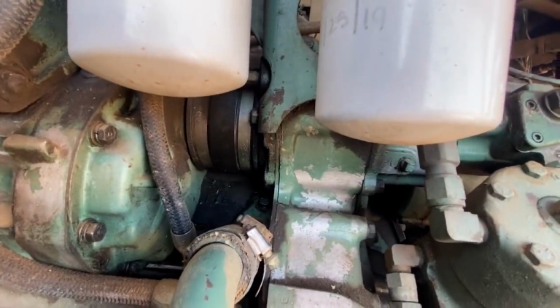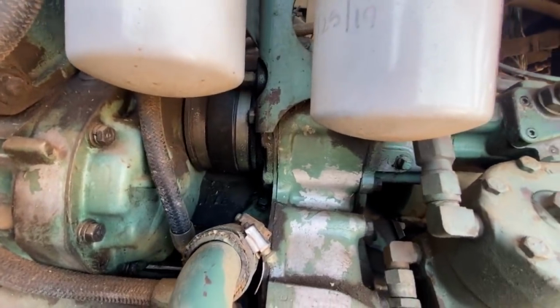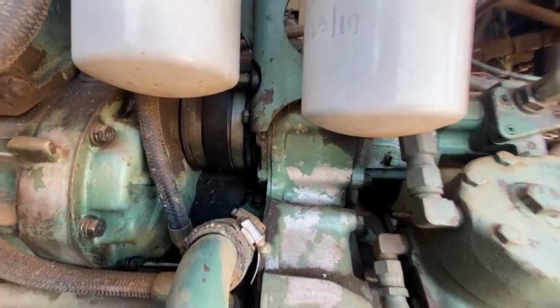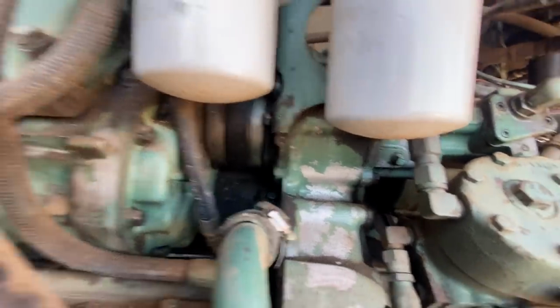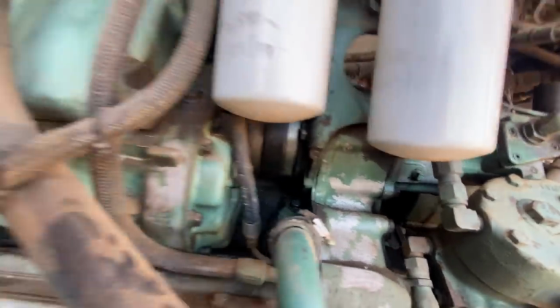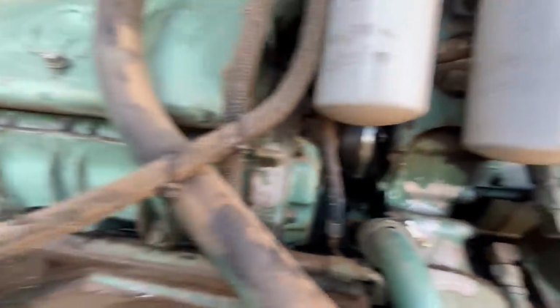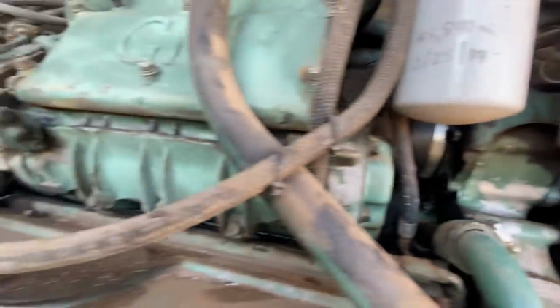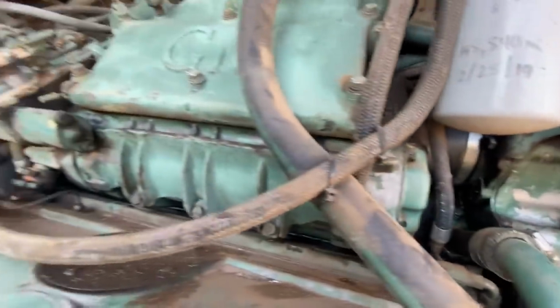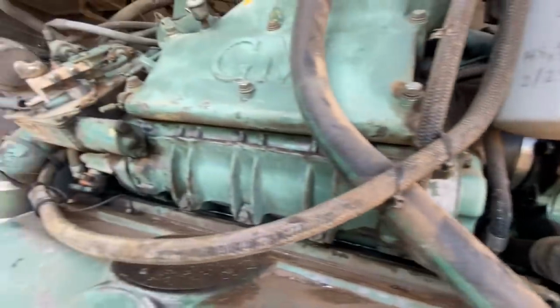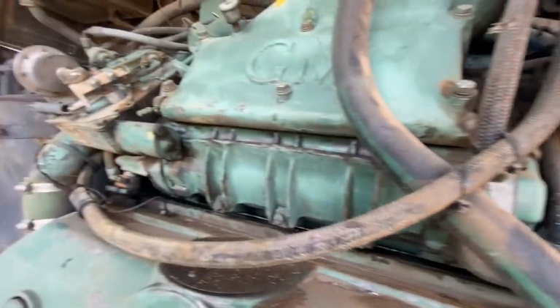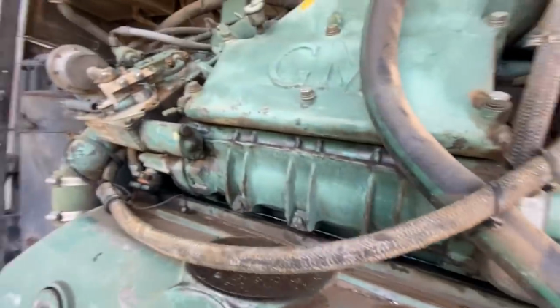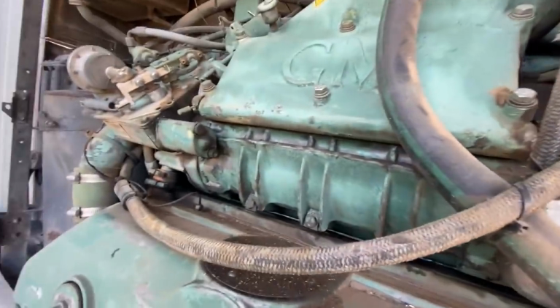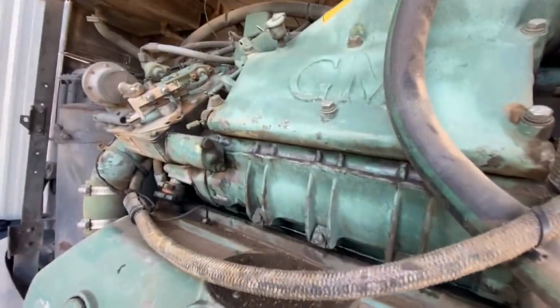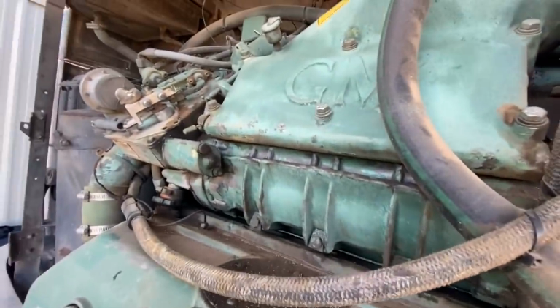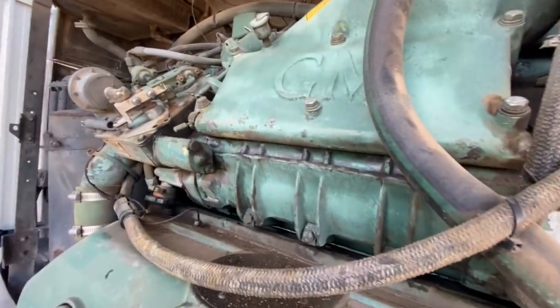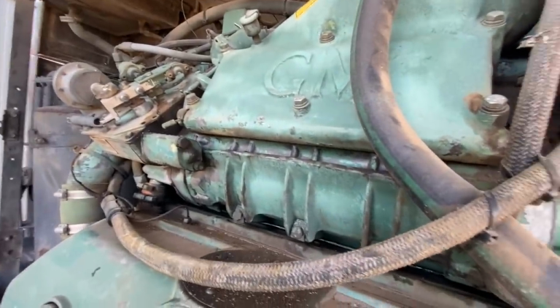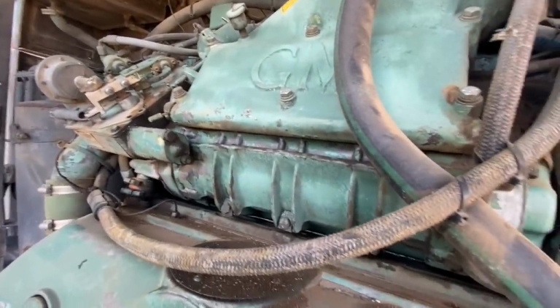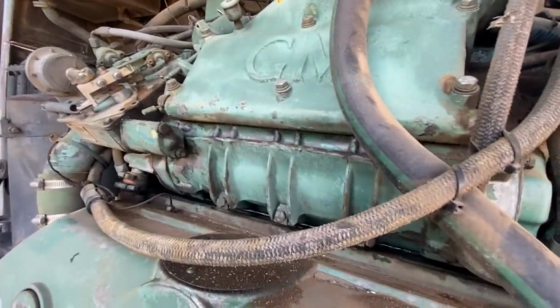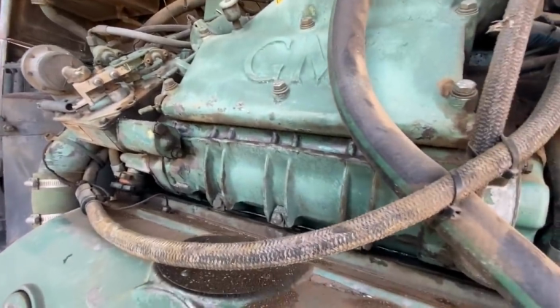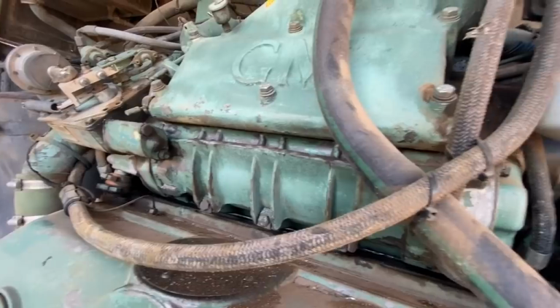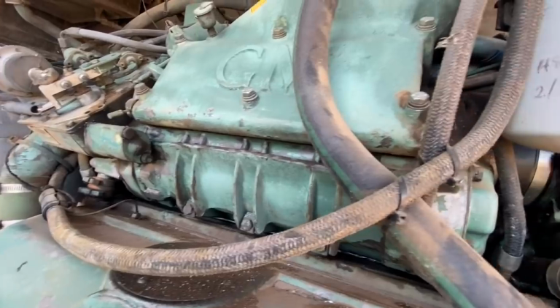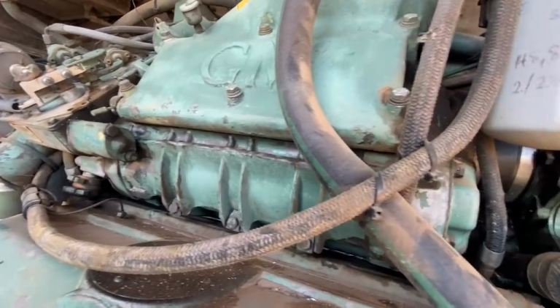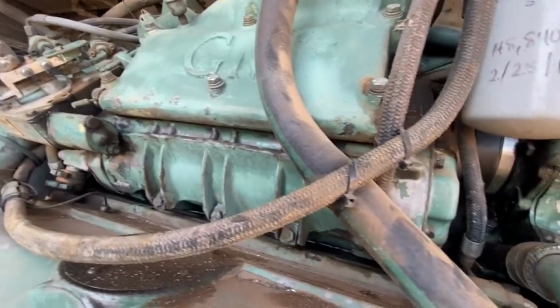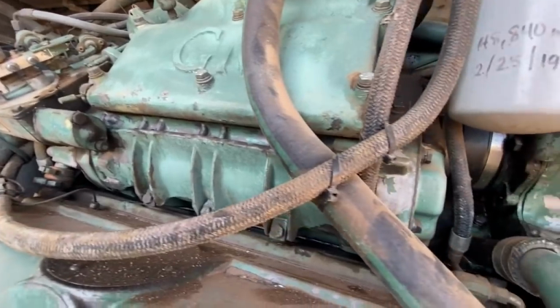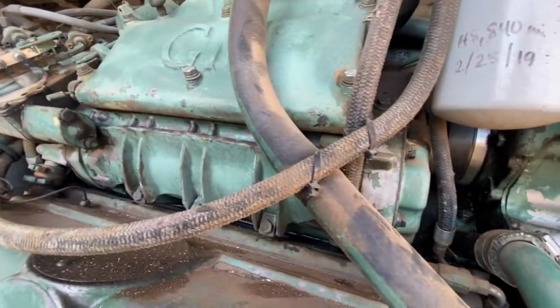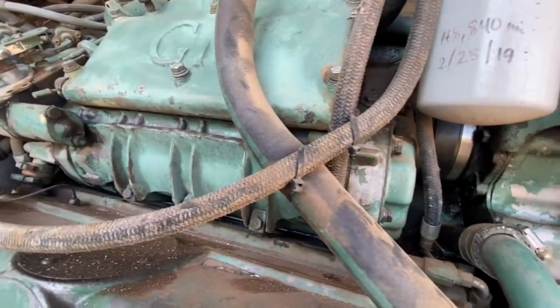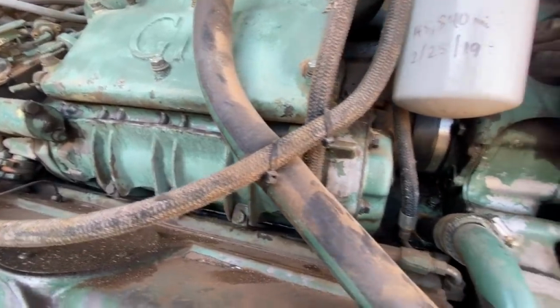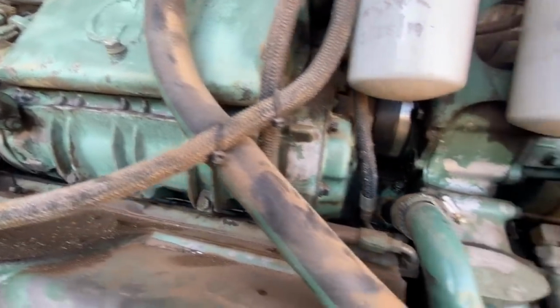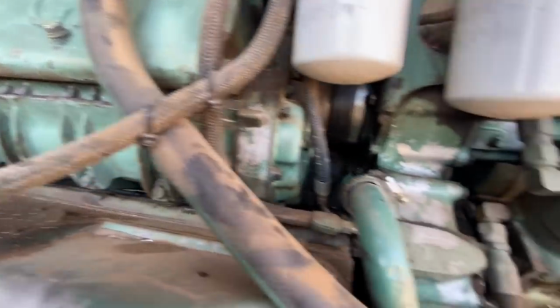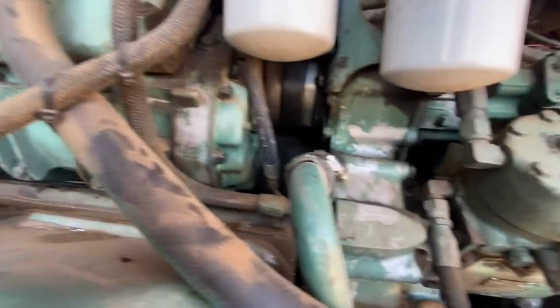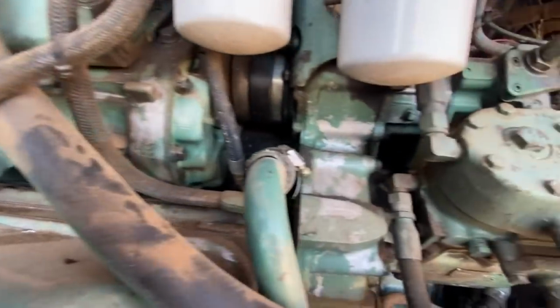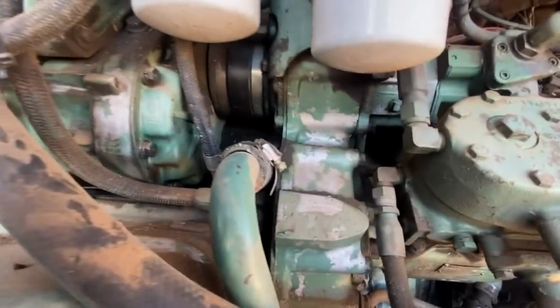There's another leak on the other side coming from what looks like the oil filter adapter. We'll get under there in just a second and check that out too.